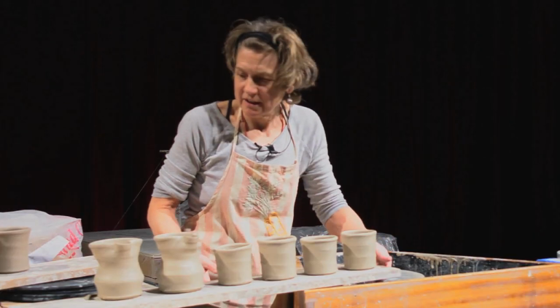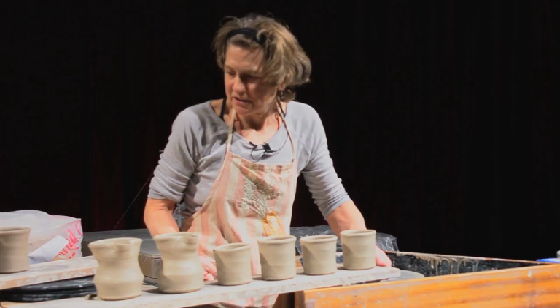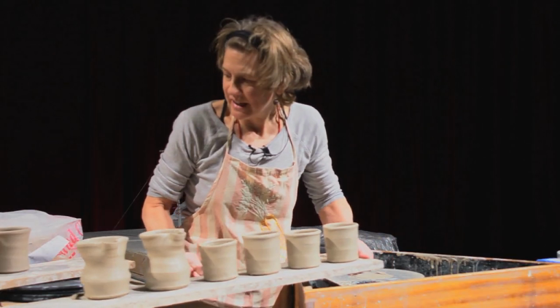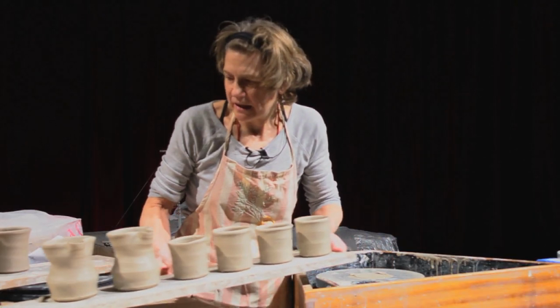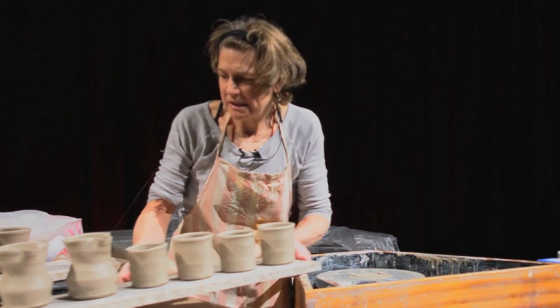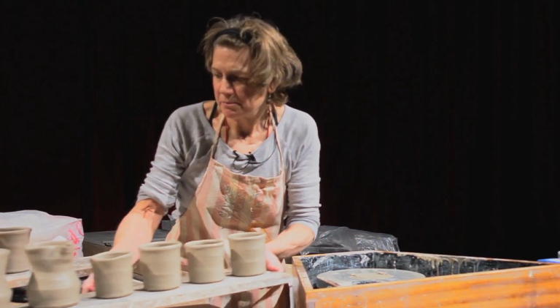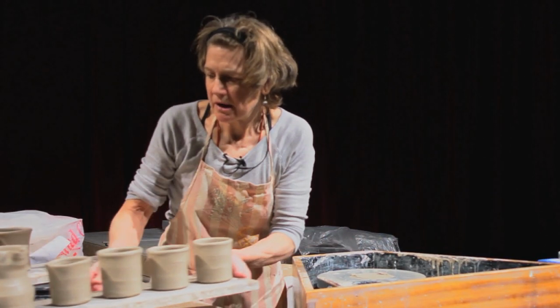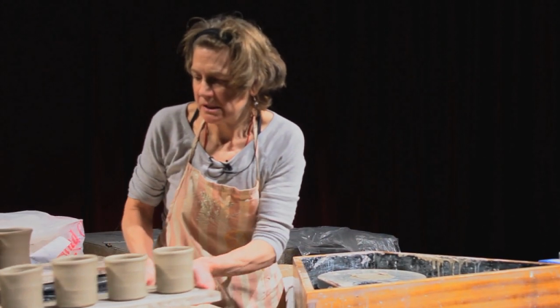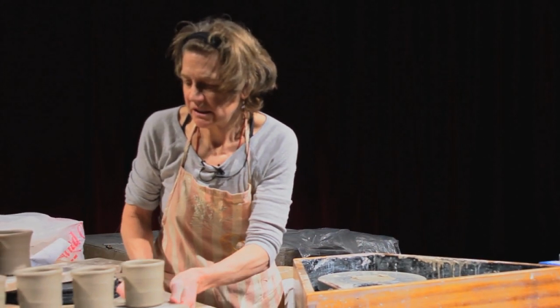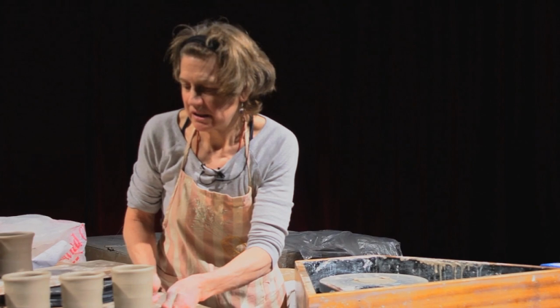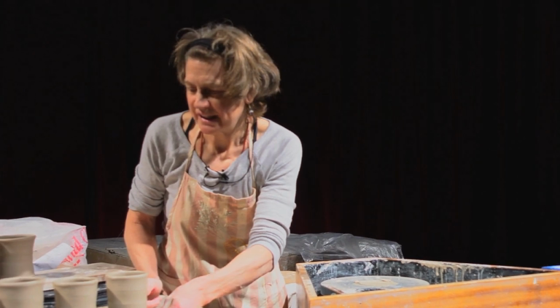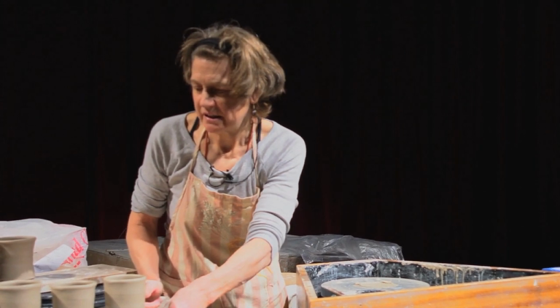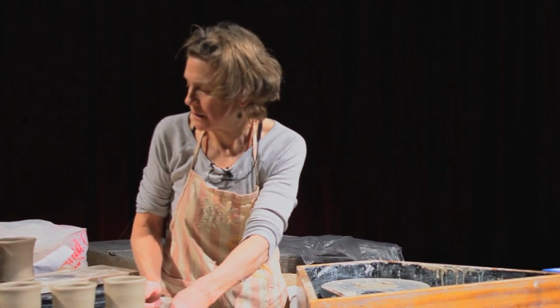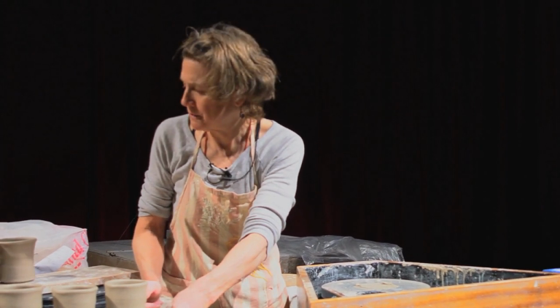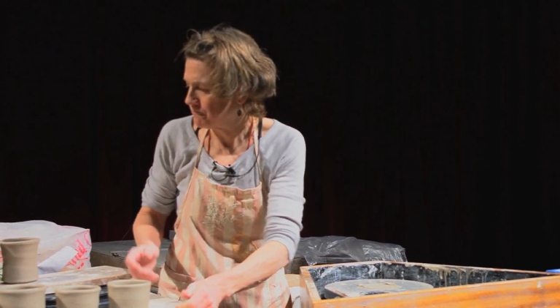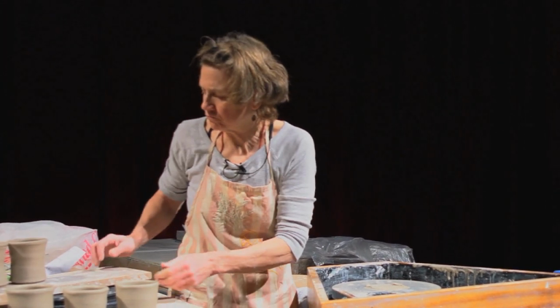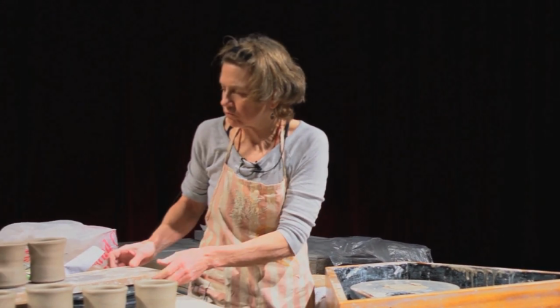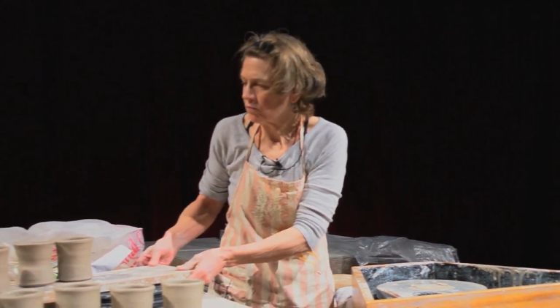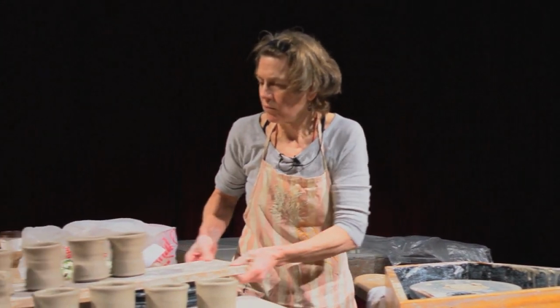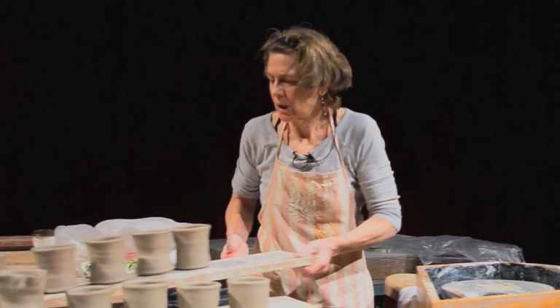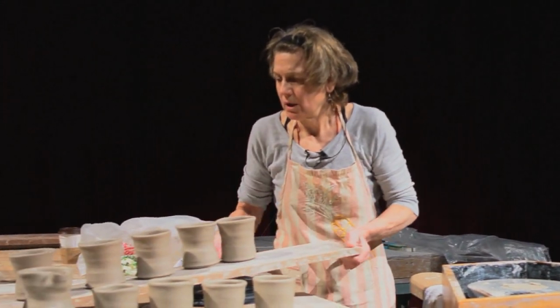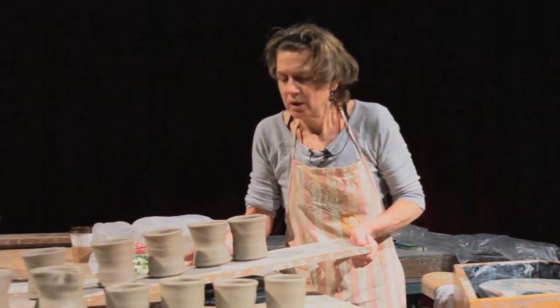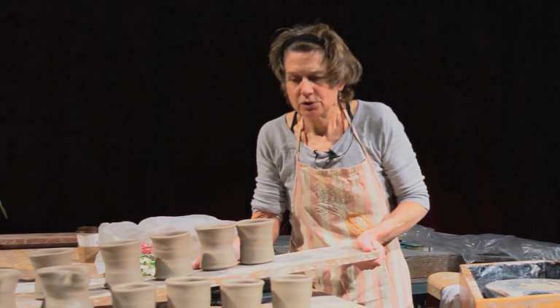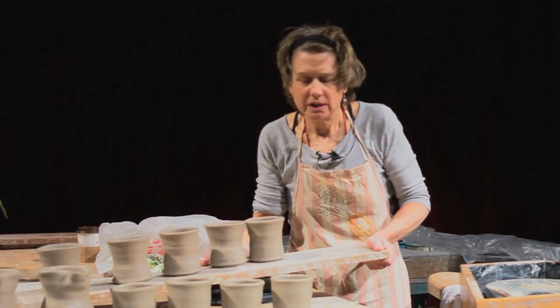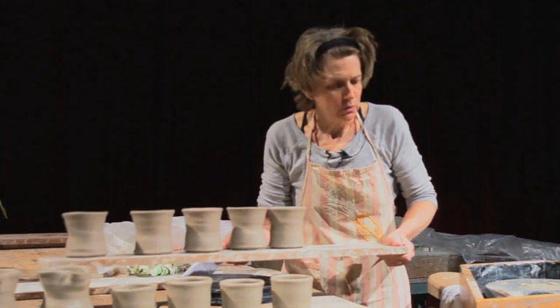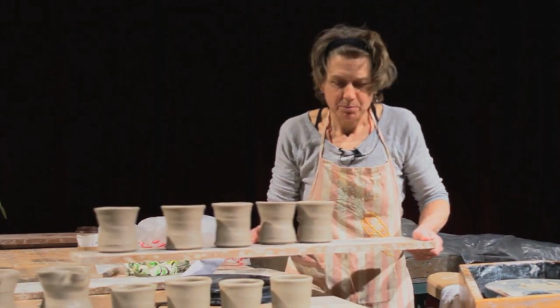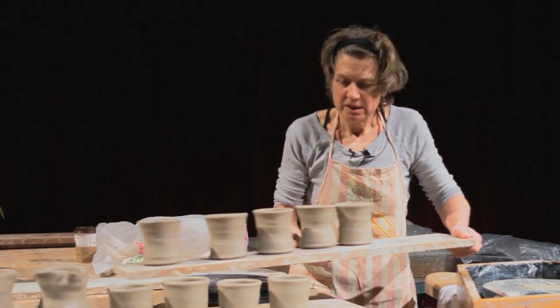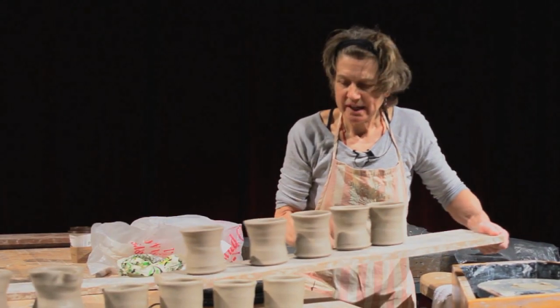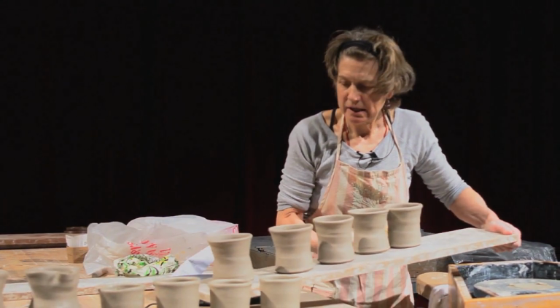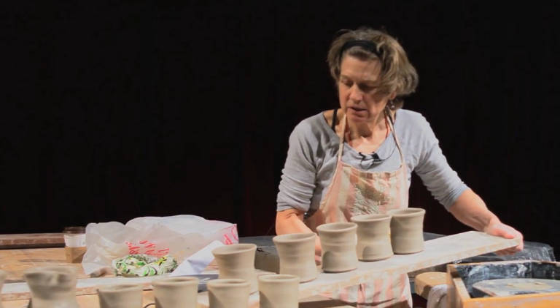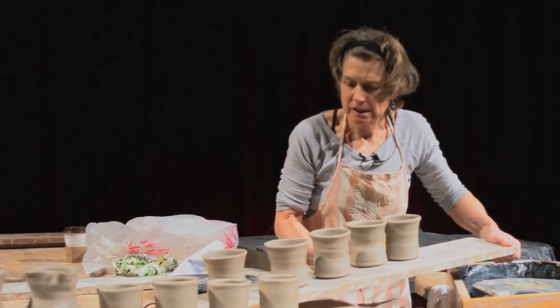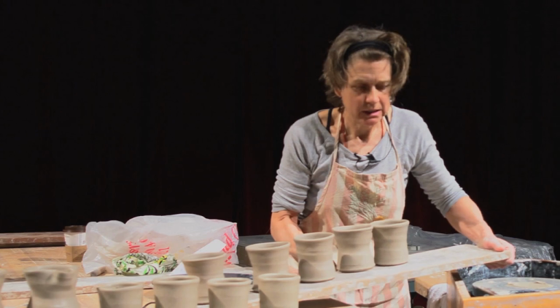I made some cups yesterday, so I just wanted to put these handles on.